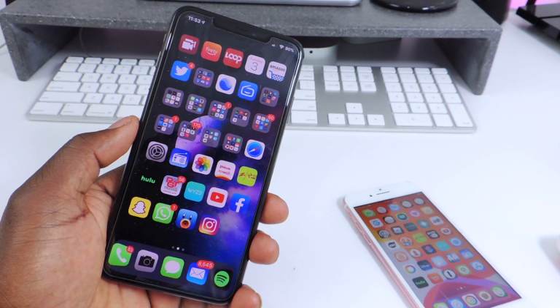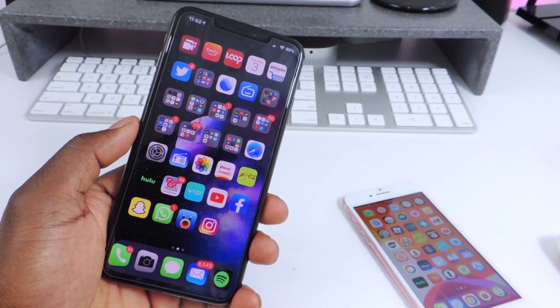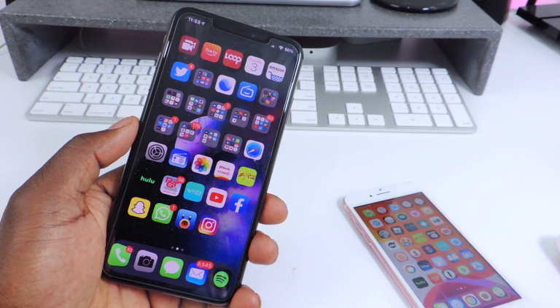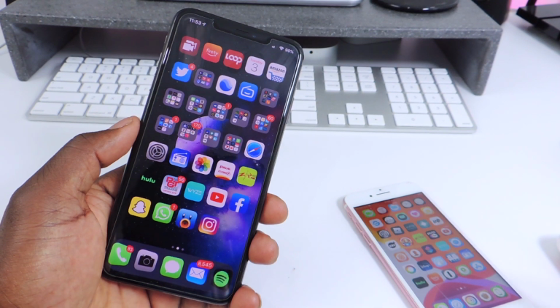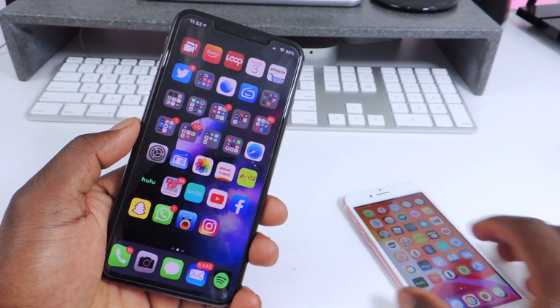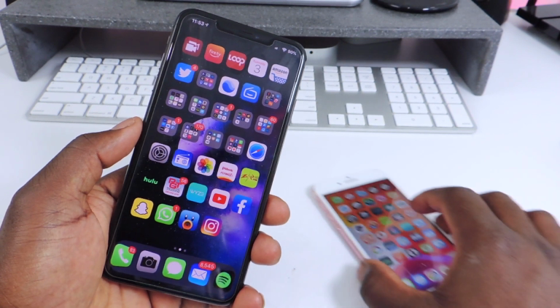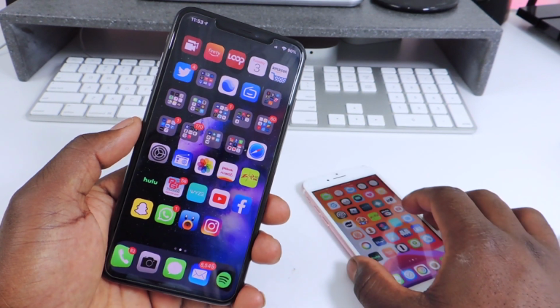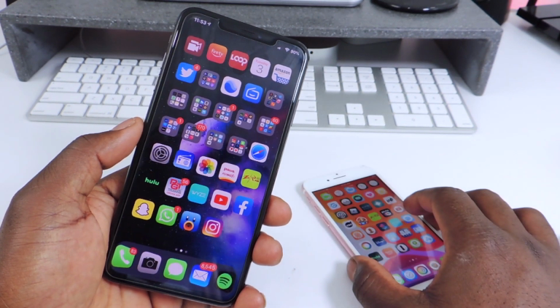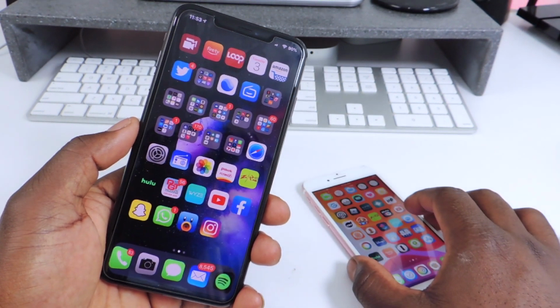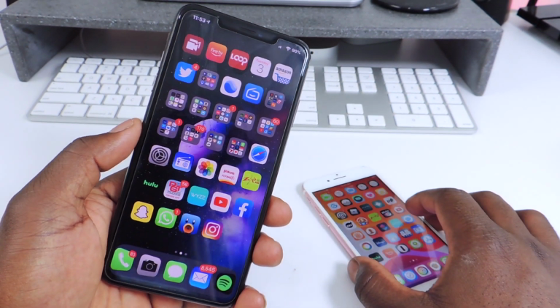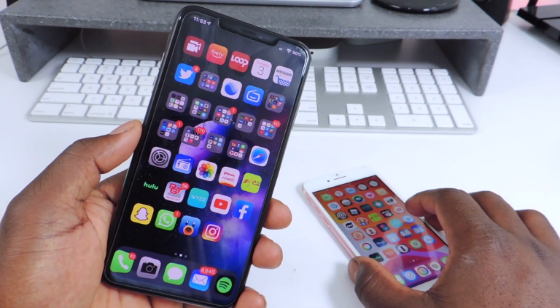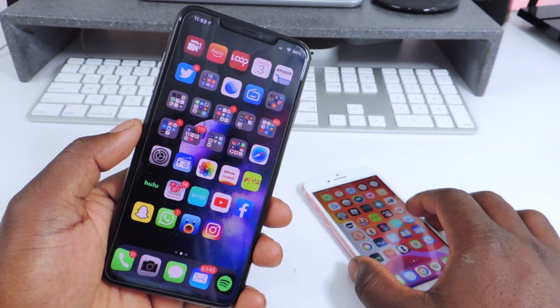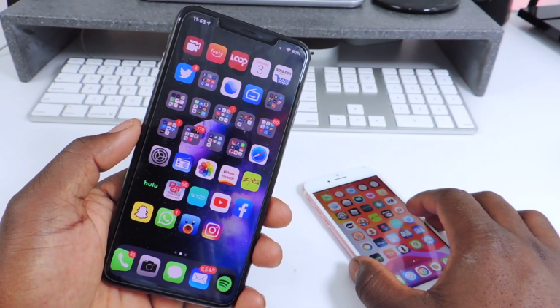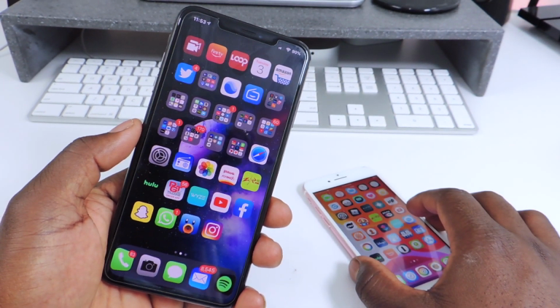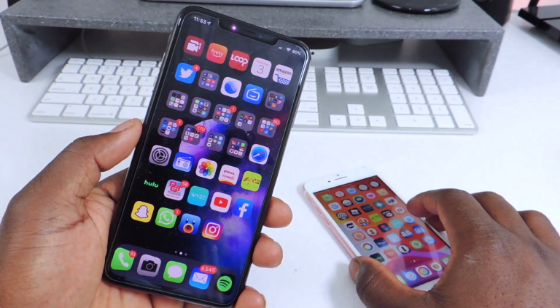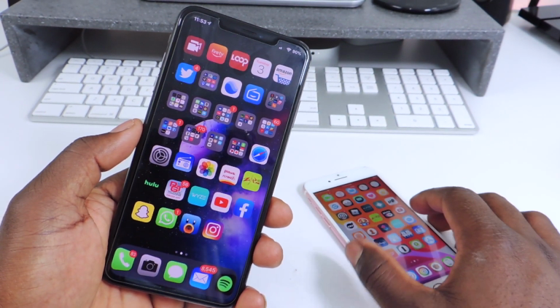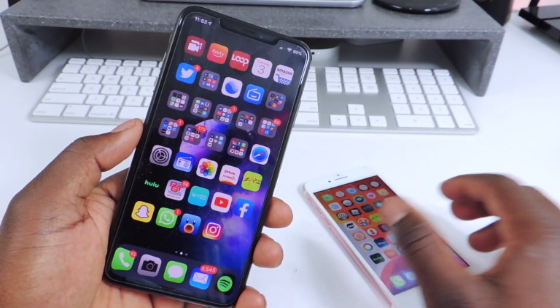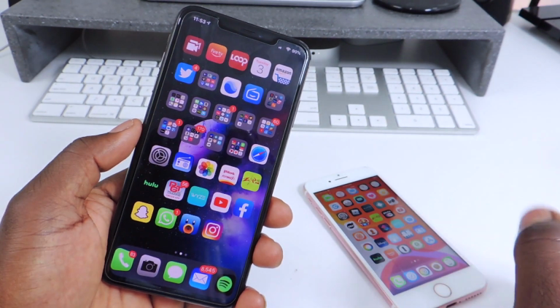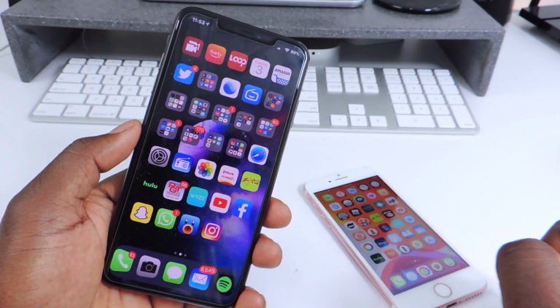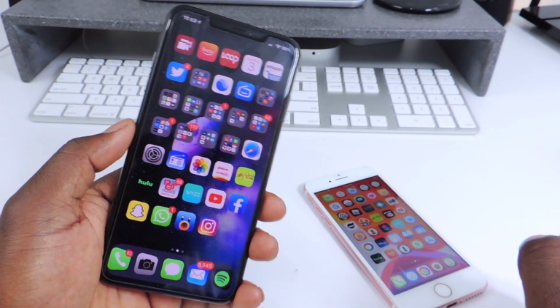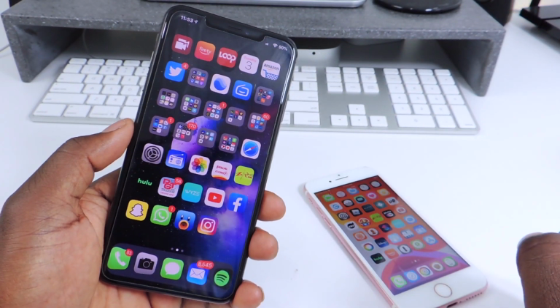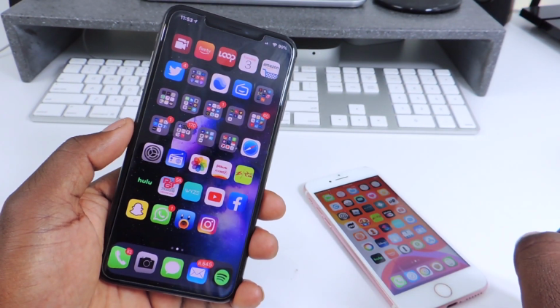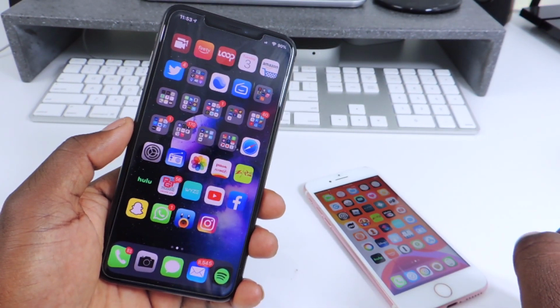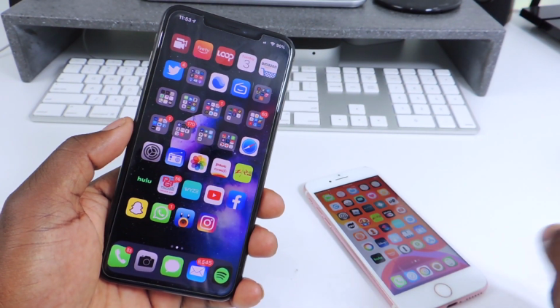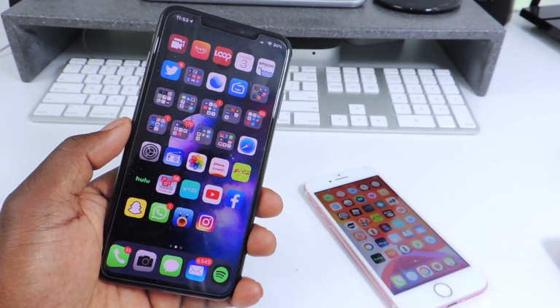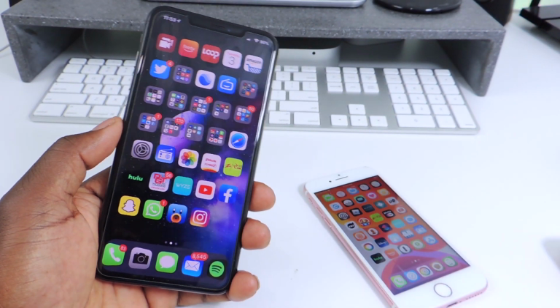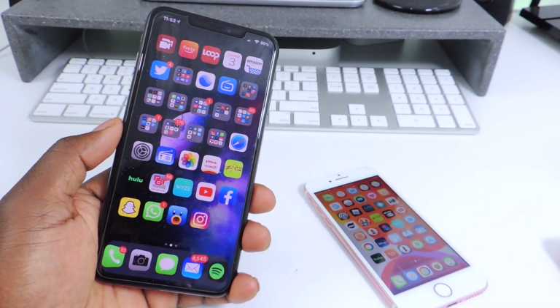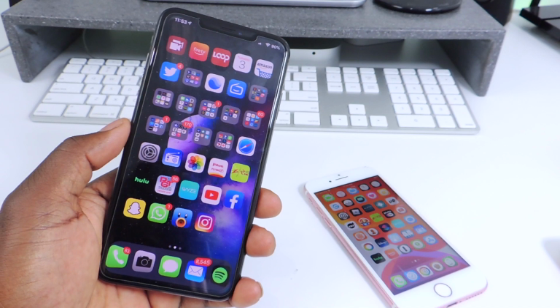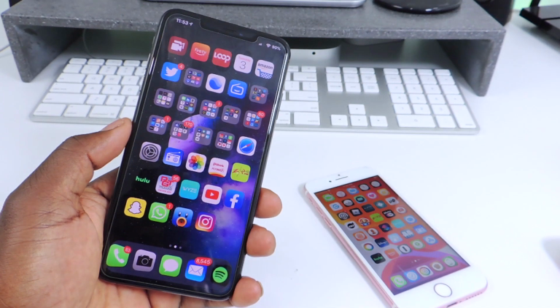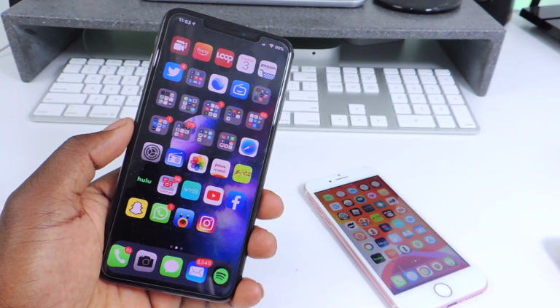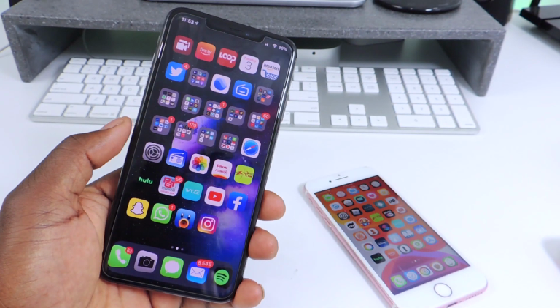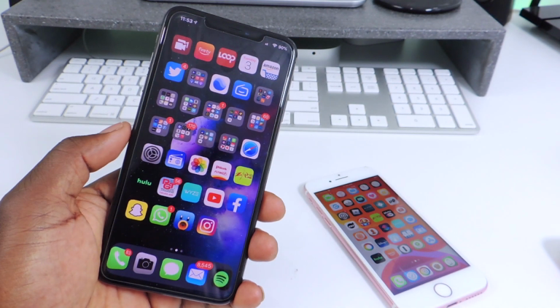What's up YouTube, this is Prince with ATP 101 and in this video I'm going to show you guys some awesome iOS 13 jailbreak tweaks.